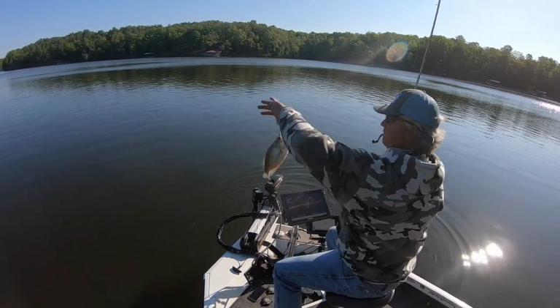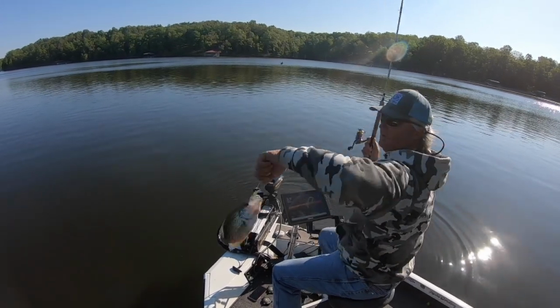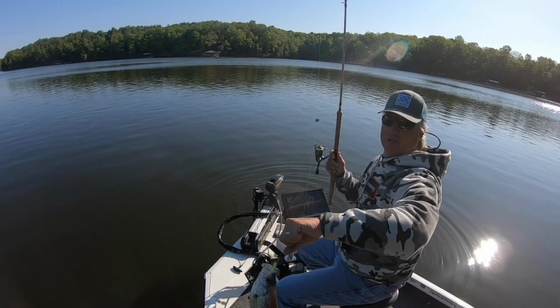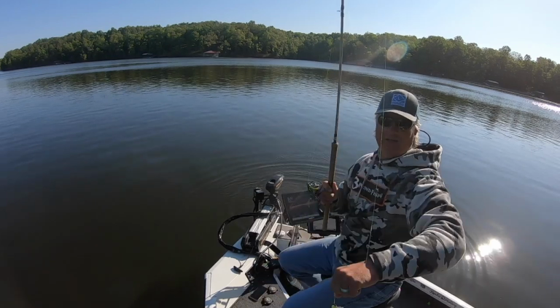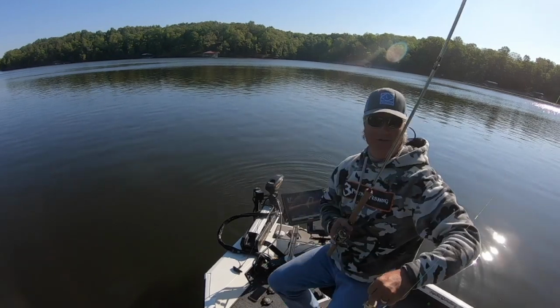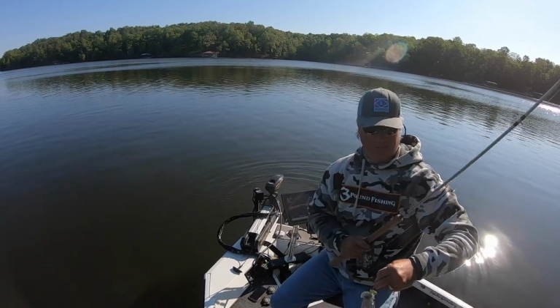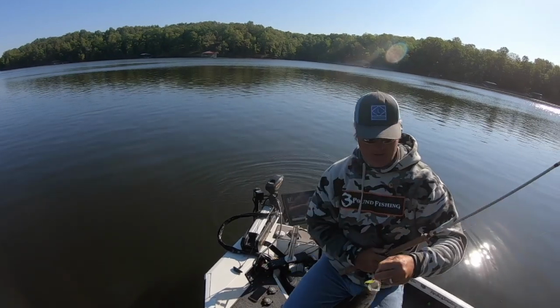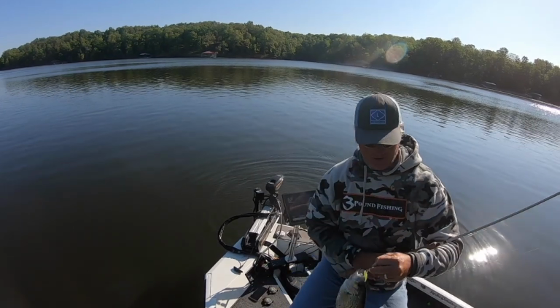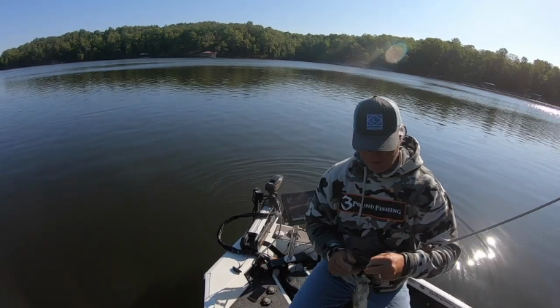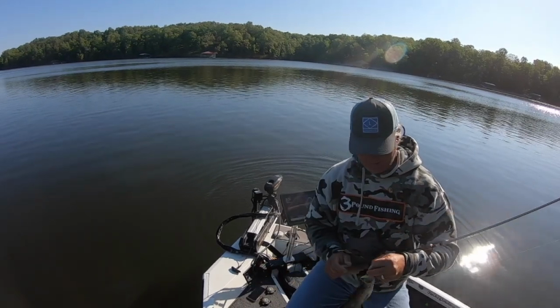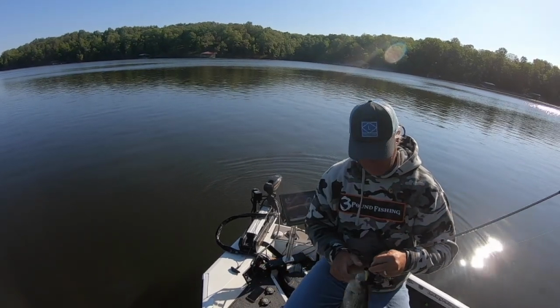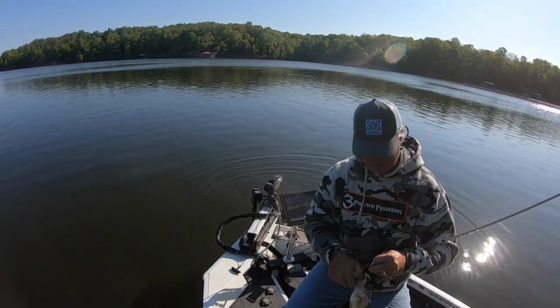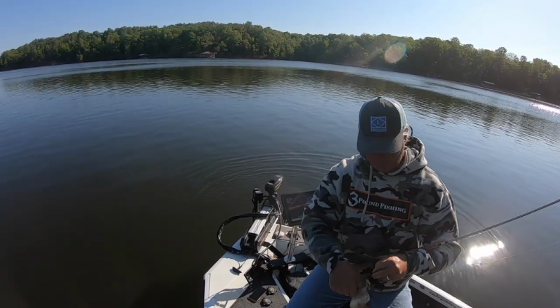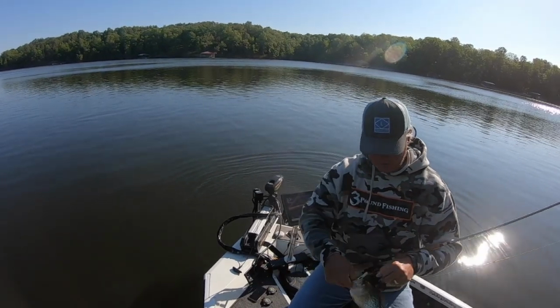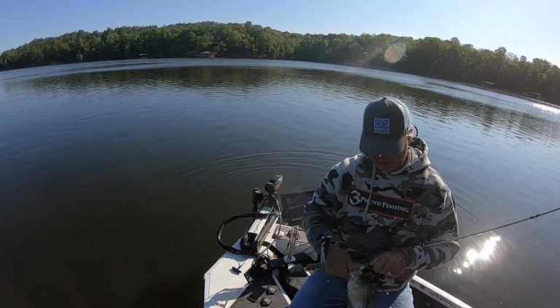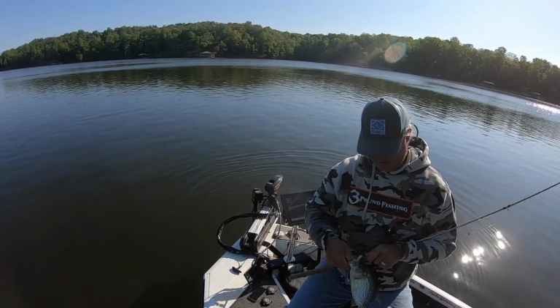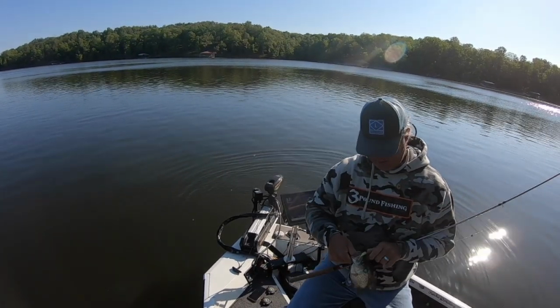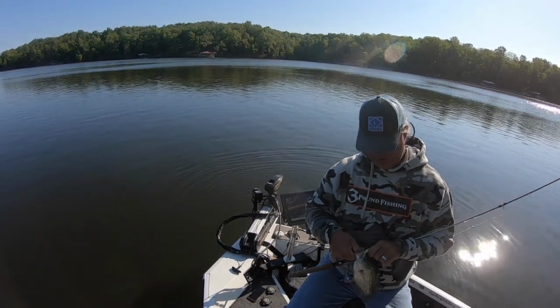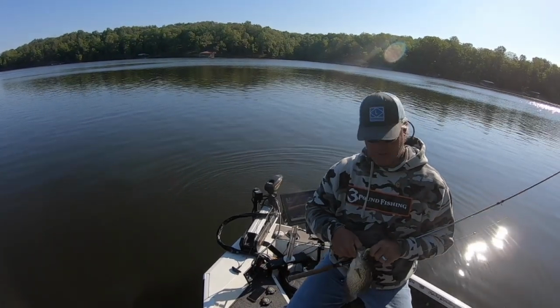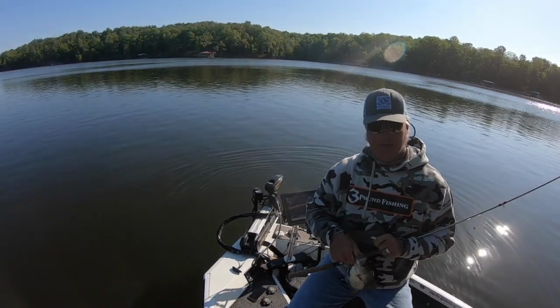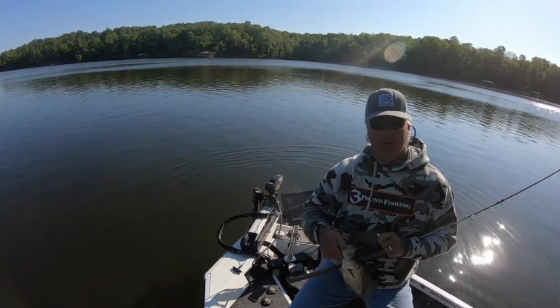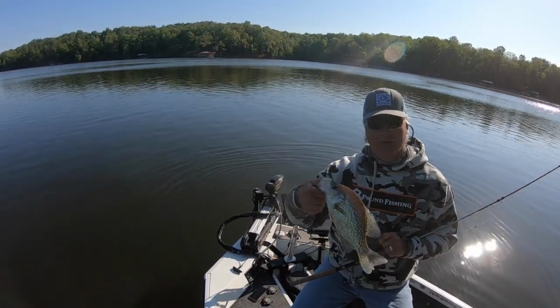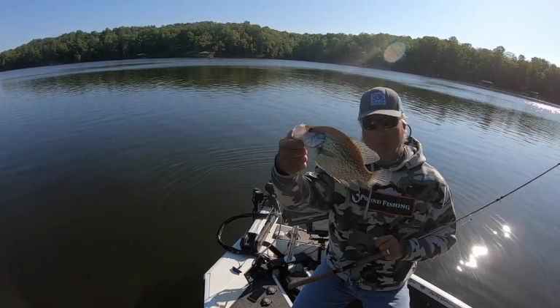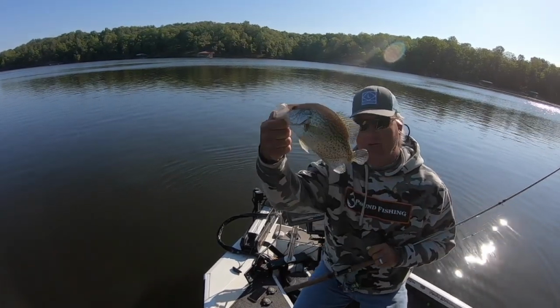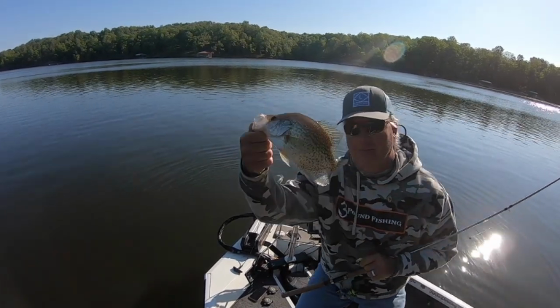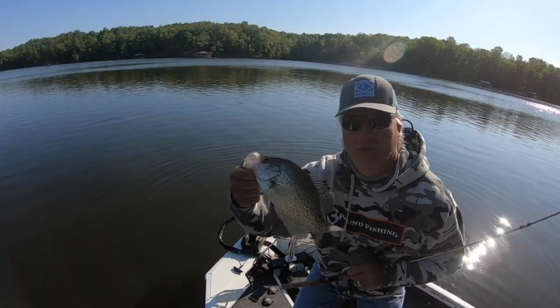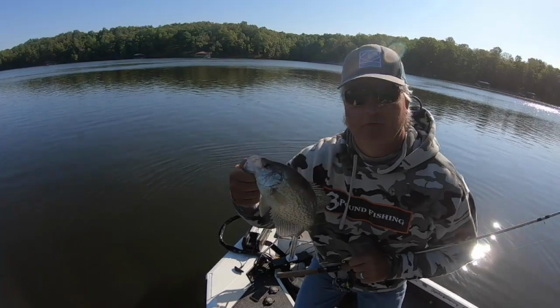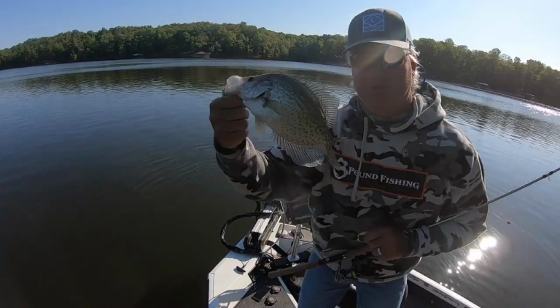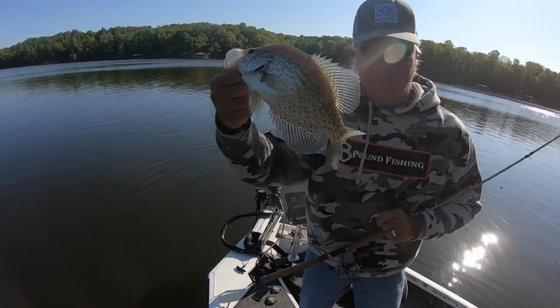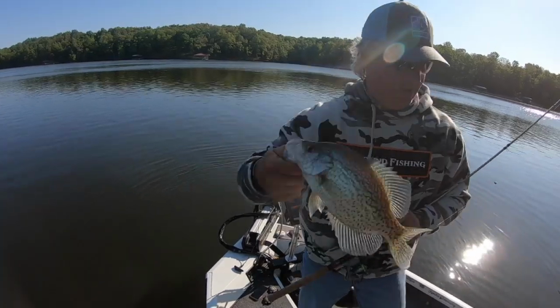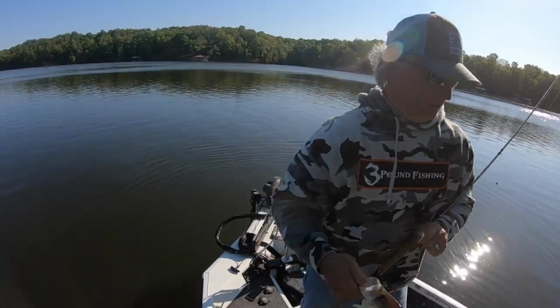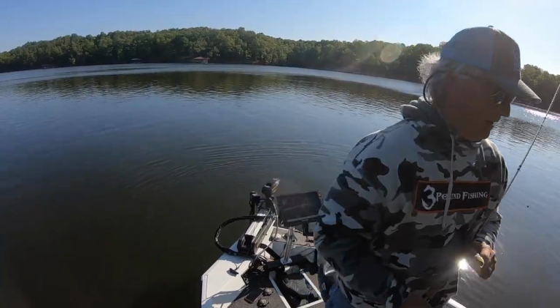Look at that fish deep in the brush — bam! Good fish, good fish!